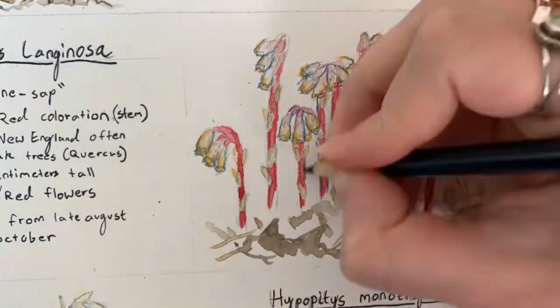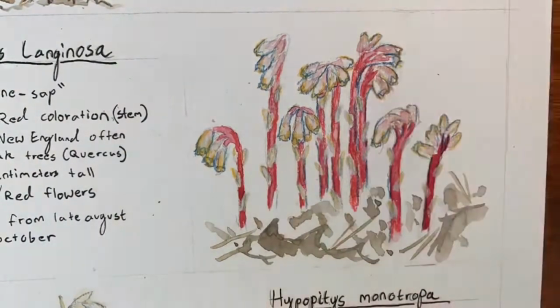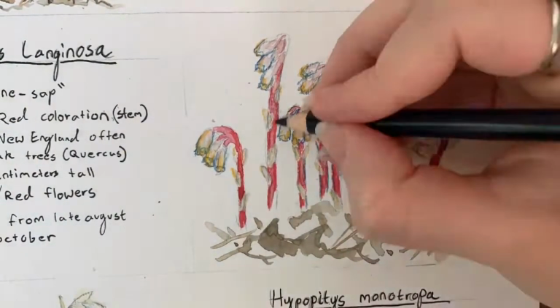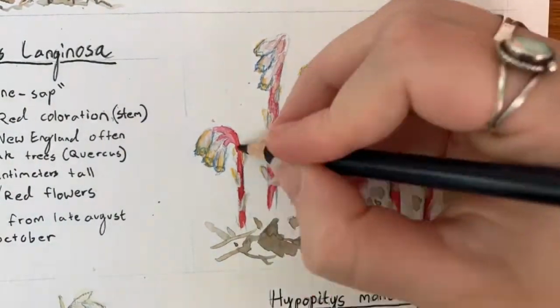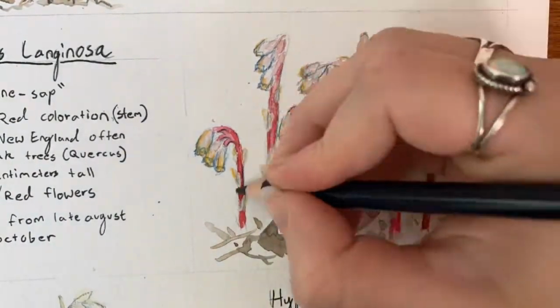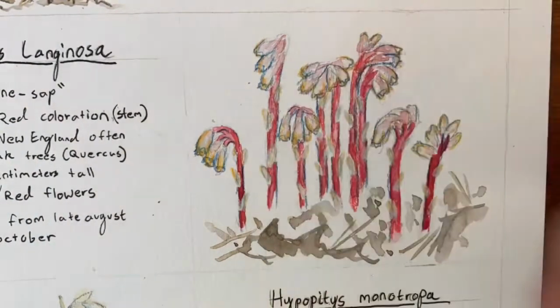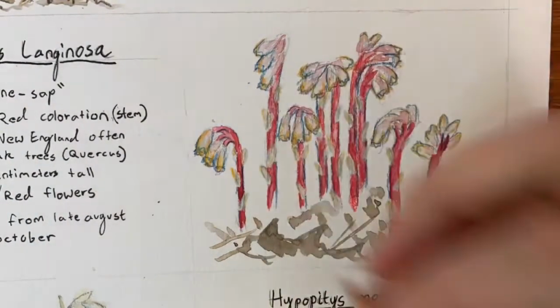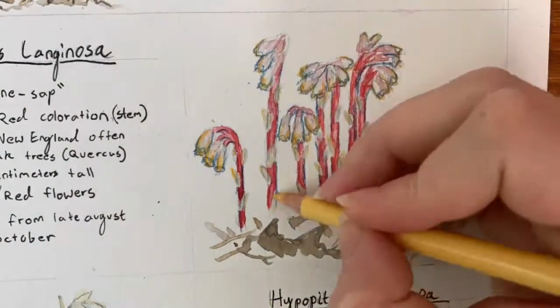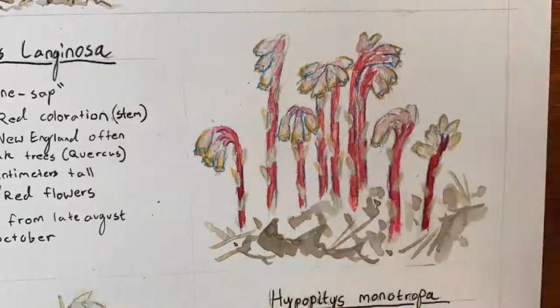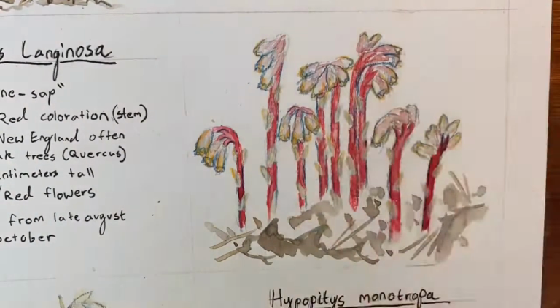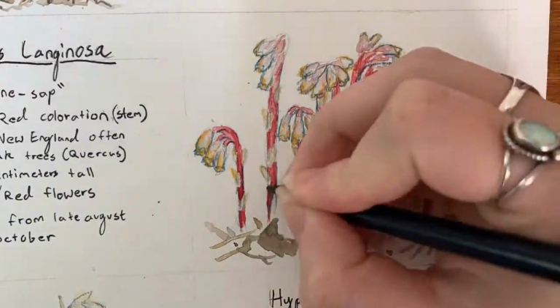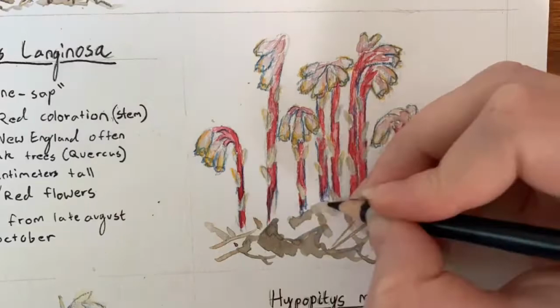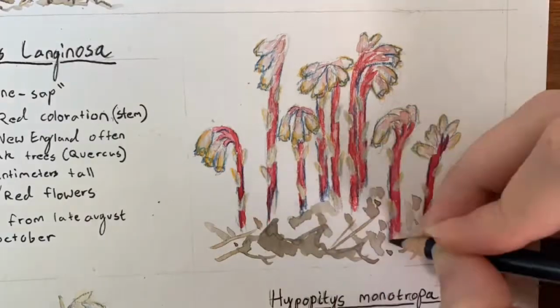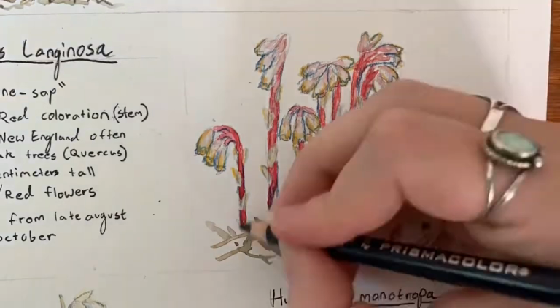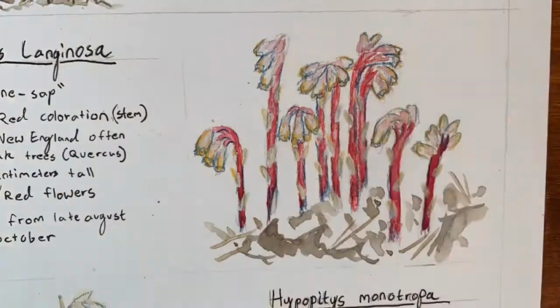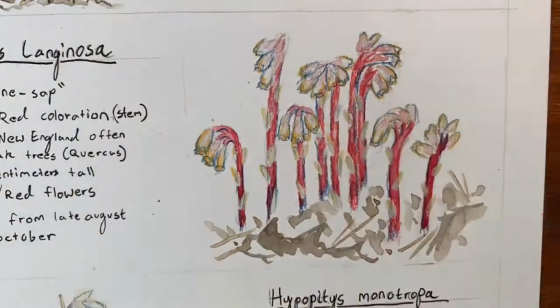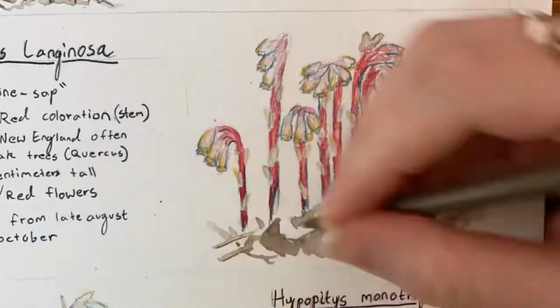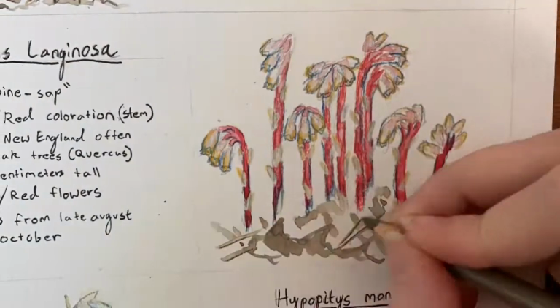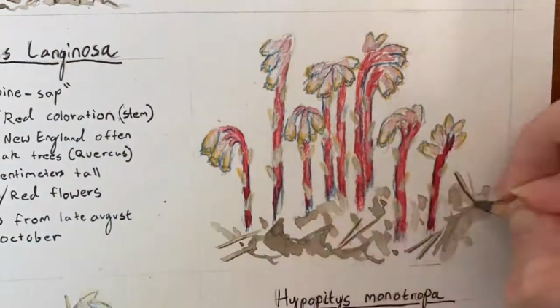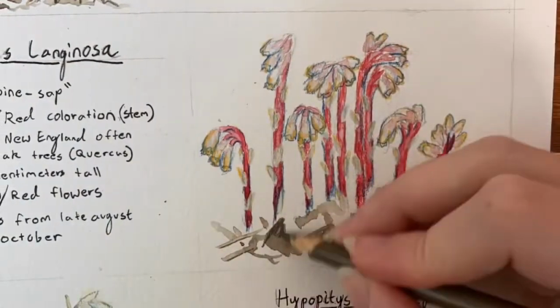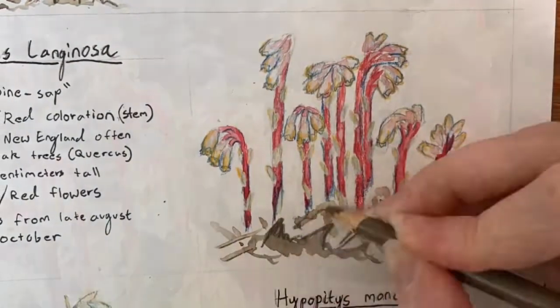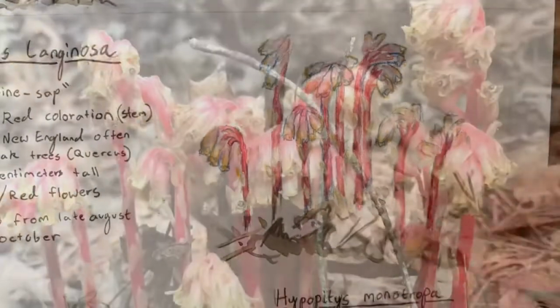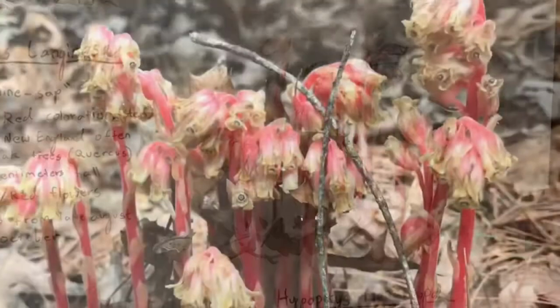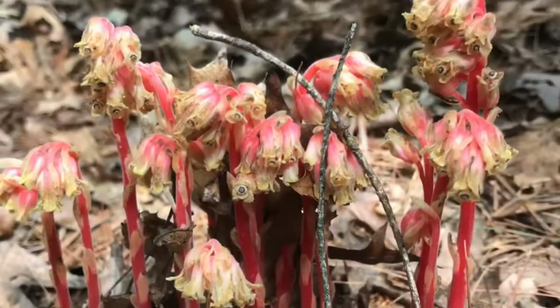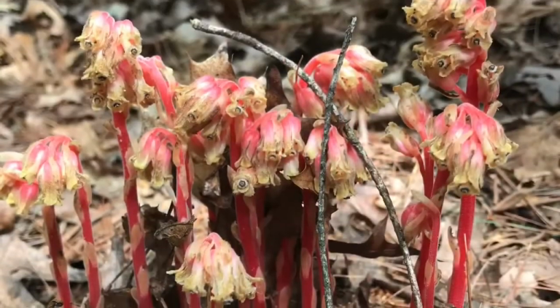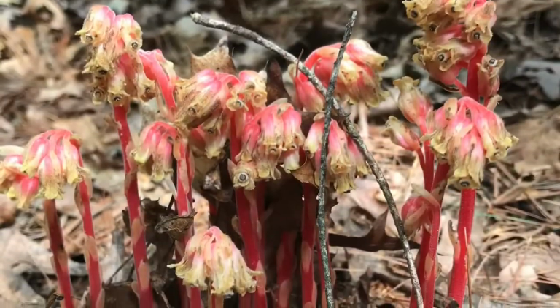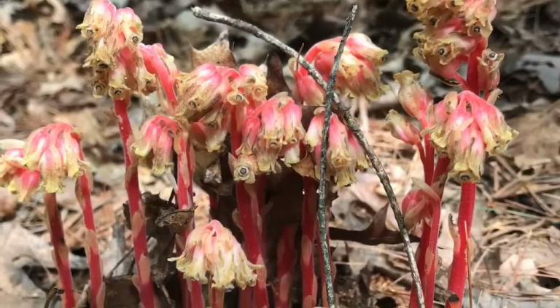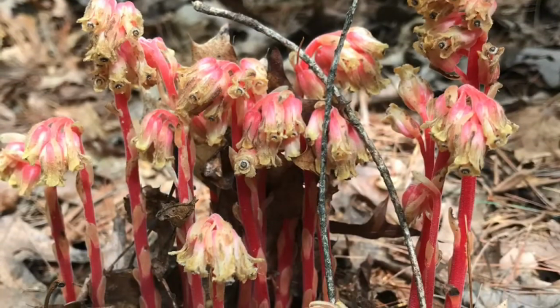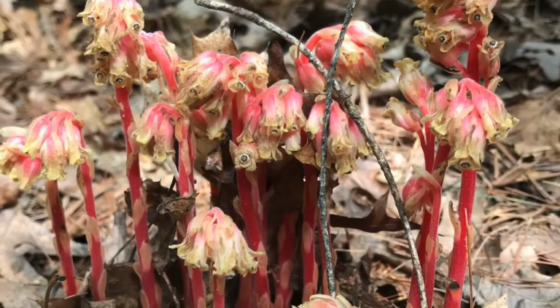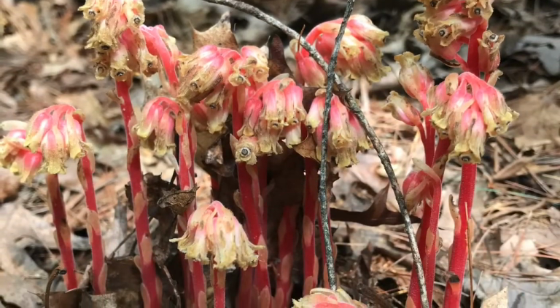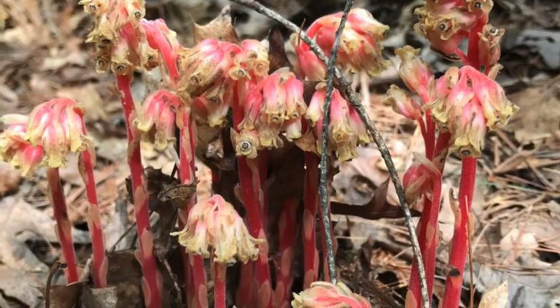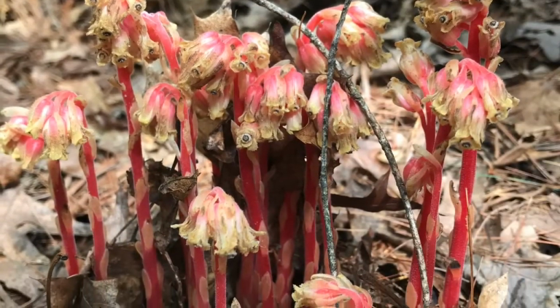Unlike our friend the ghost plant, there are multiple flowers at the end of each stalk.